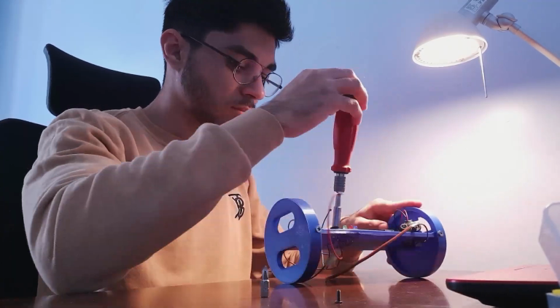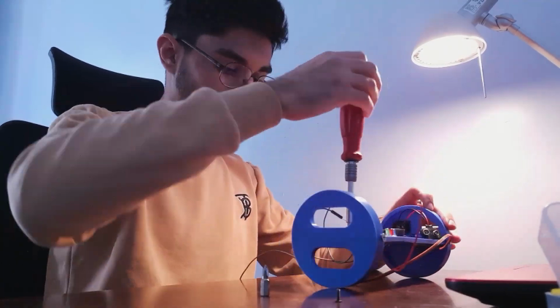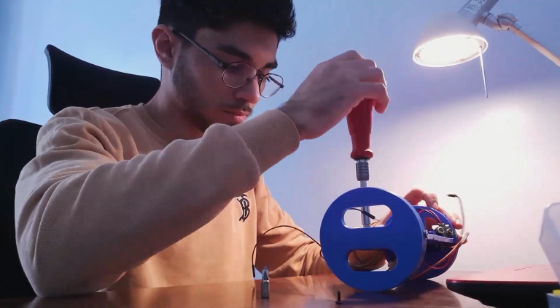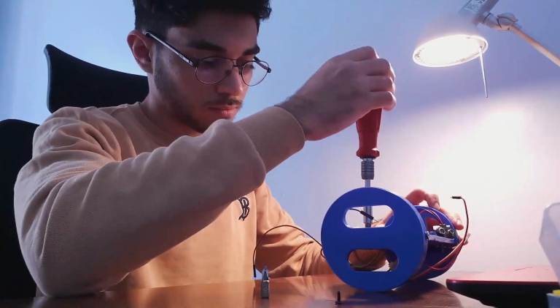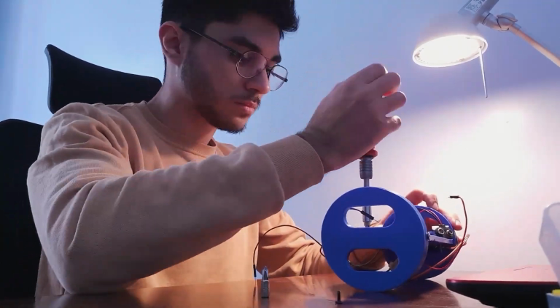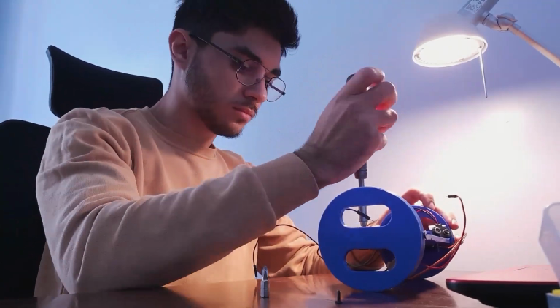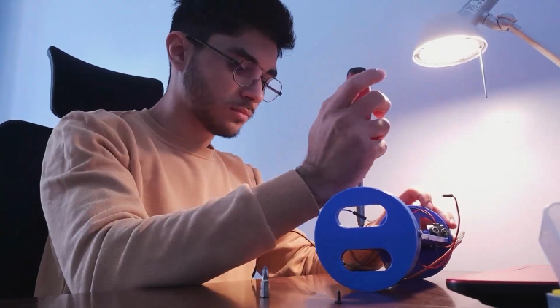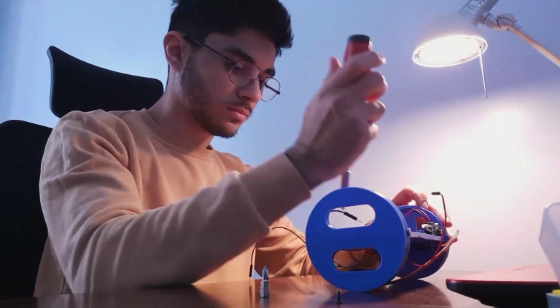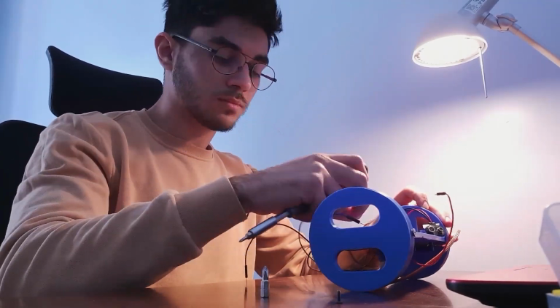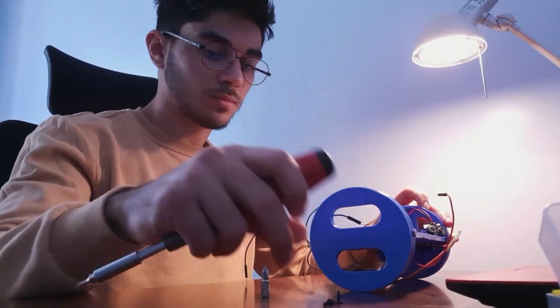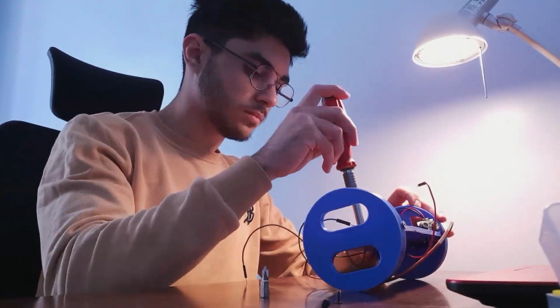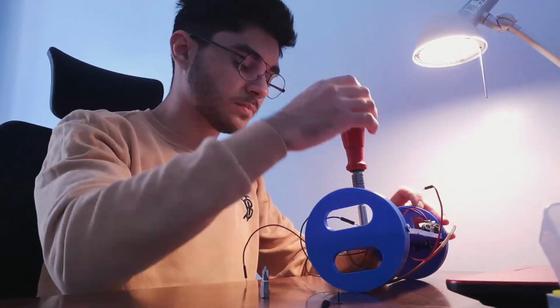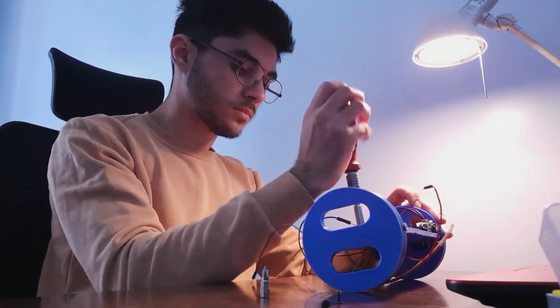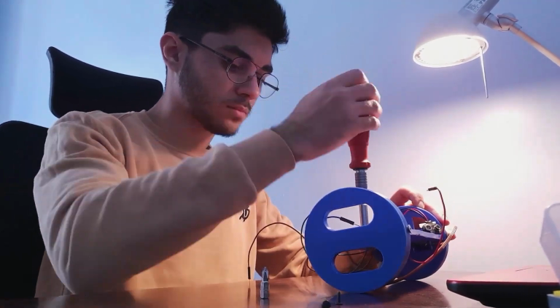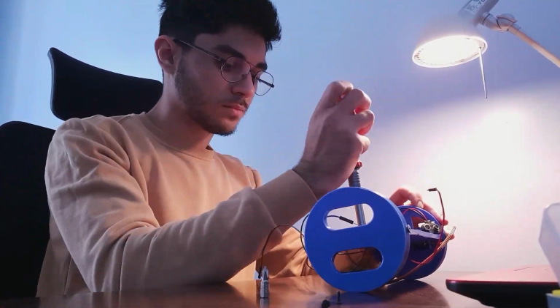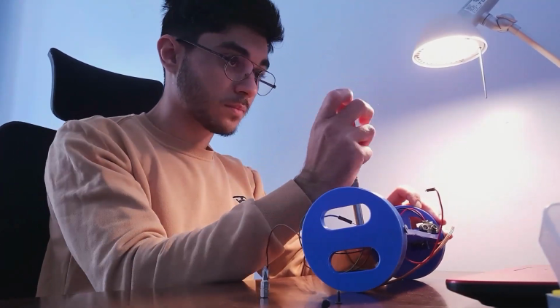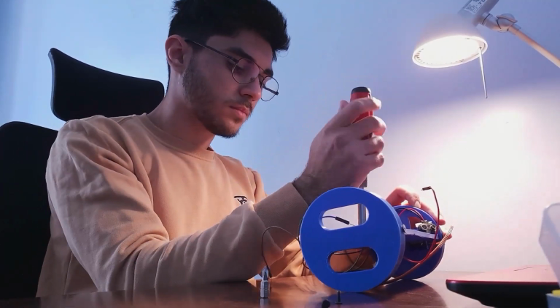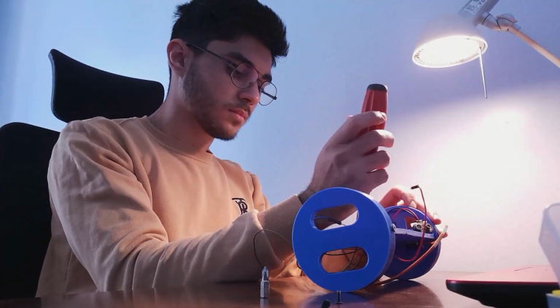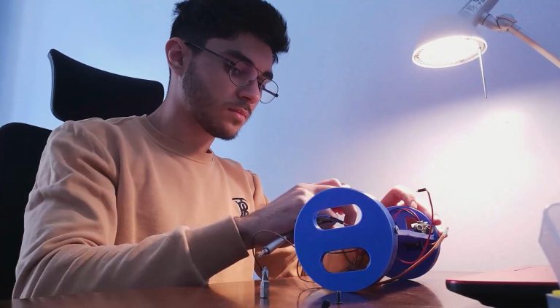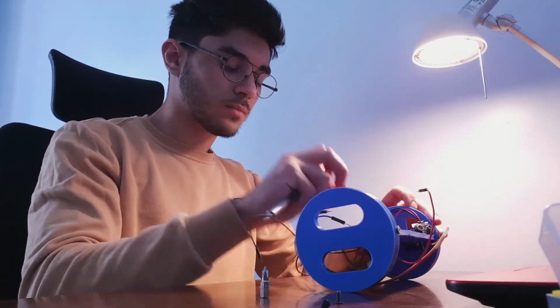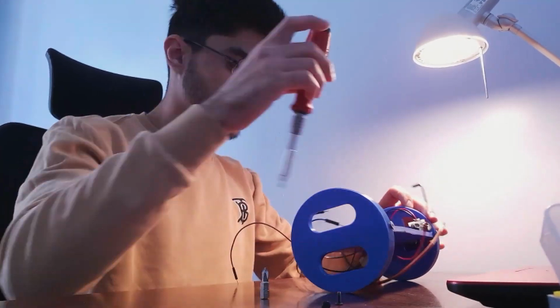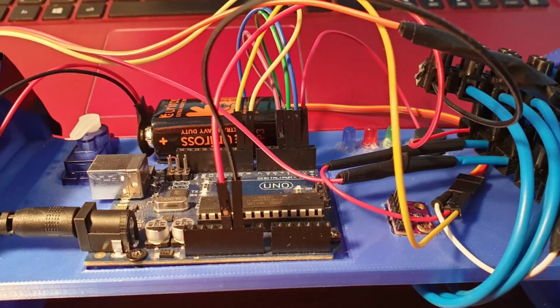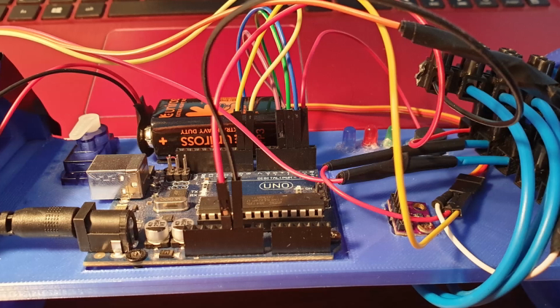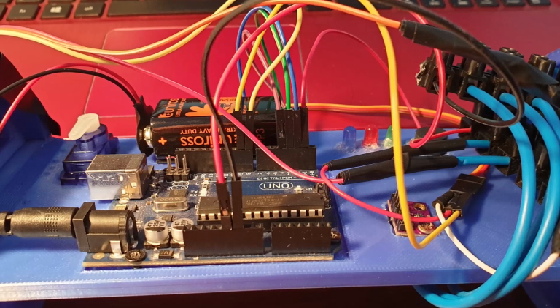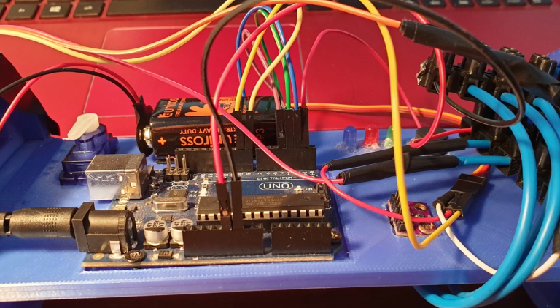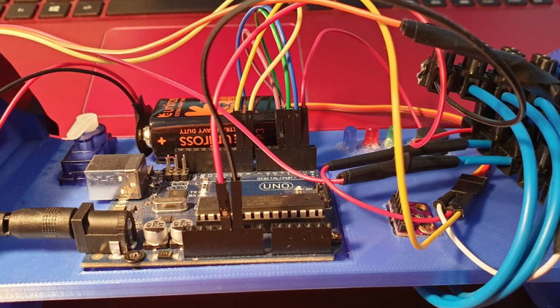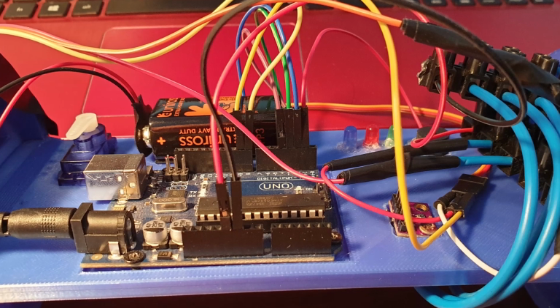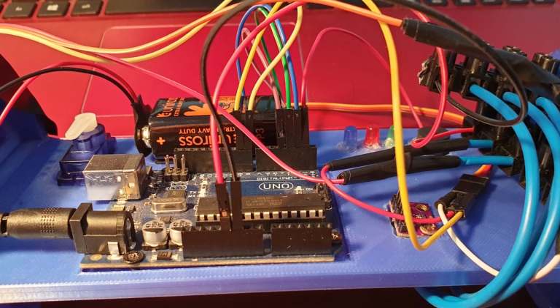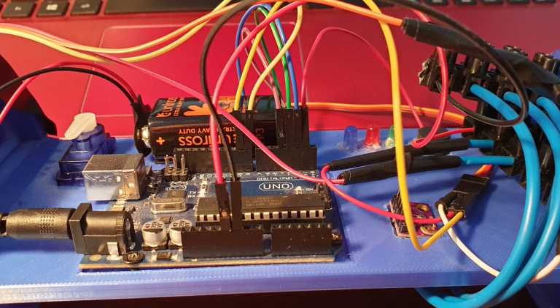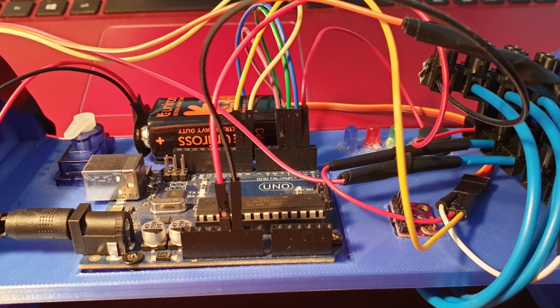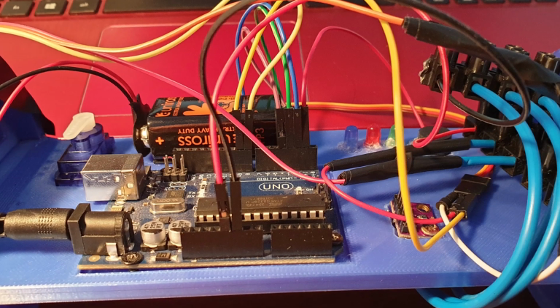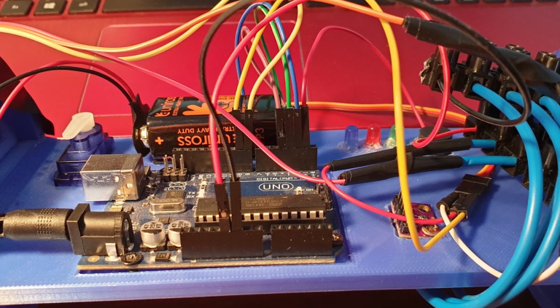This computer controls basically everything, from the ignition of the engine to the injection of the recovery system.